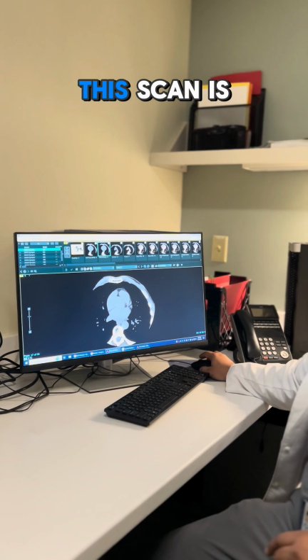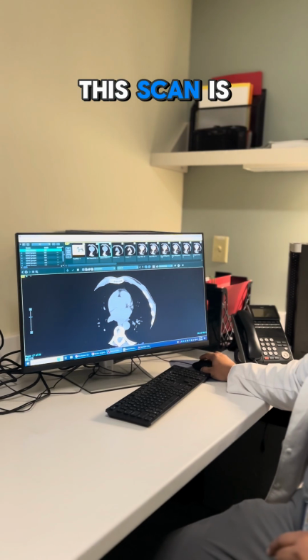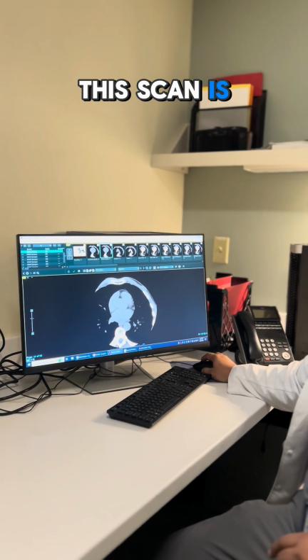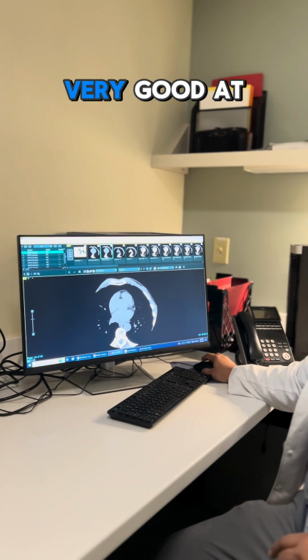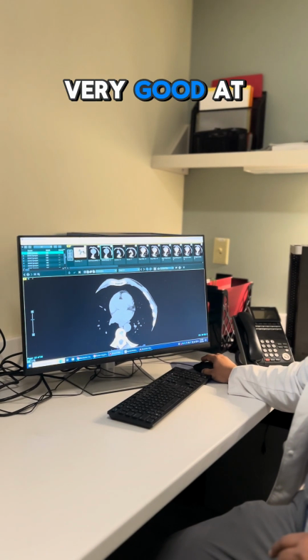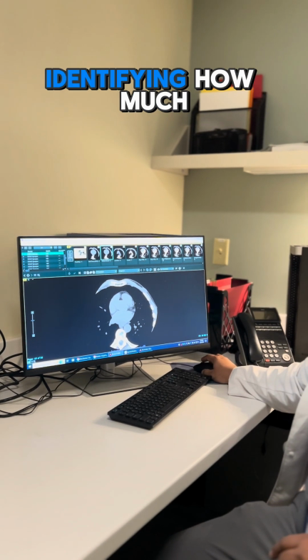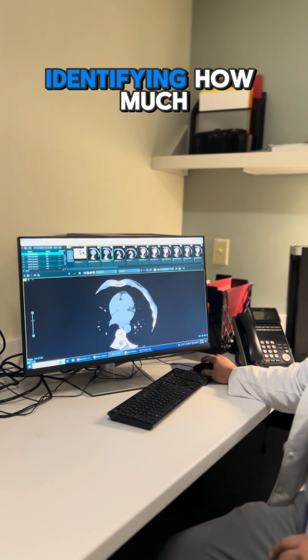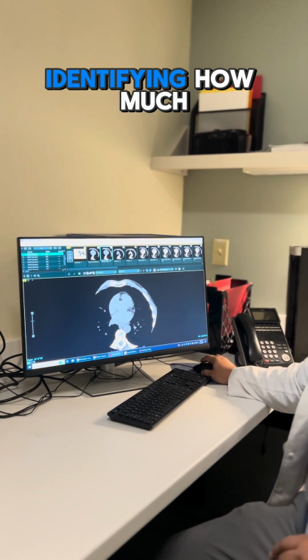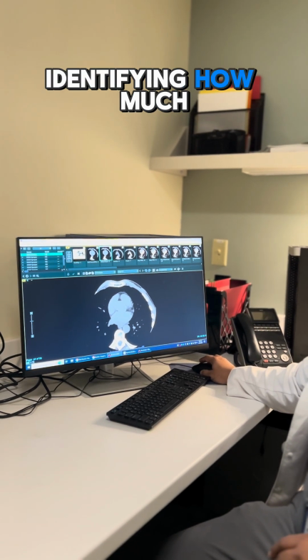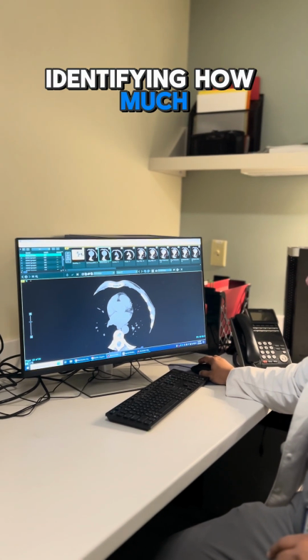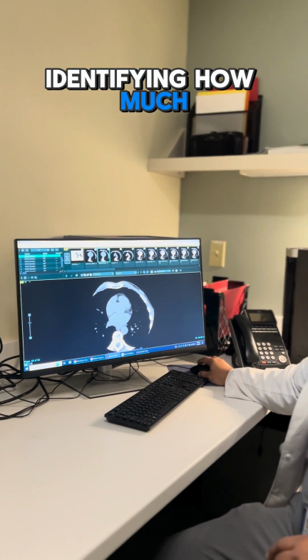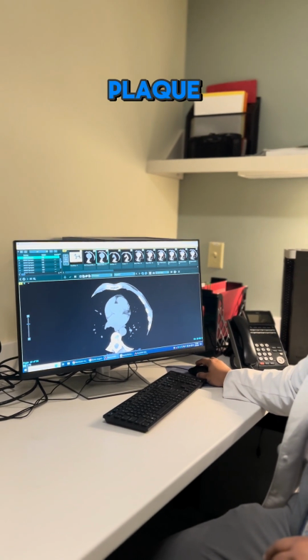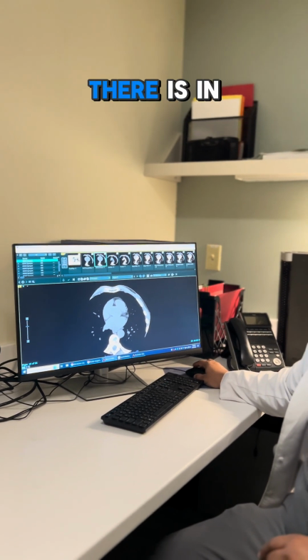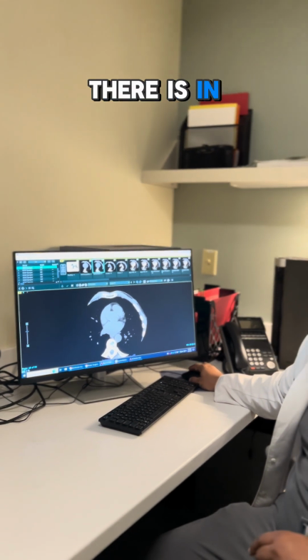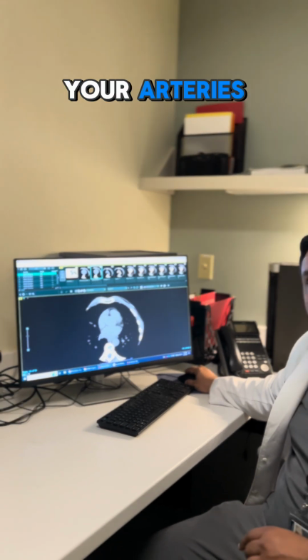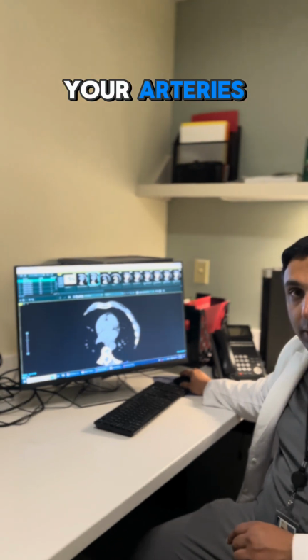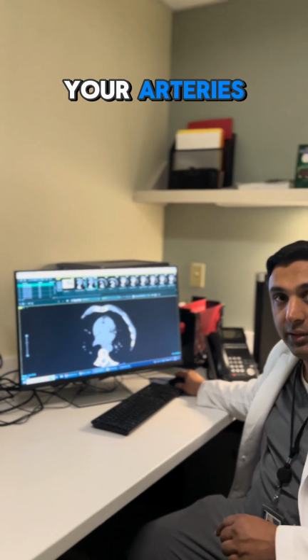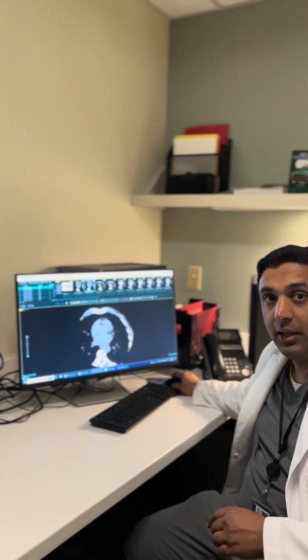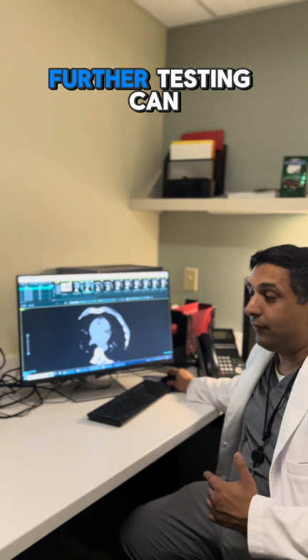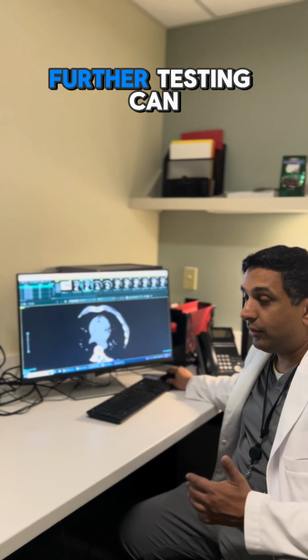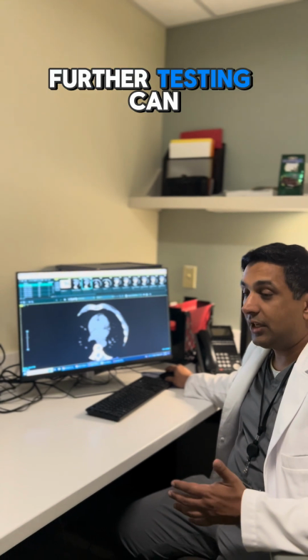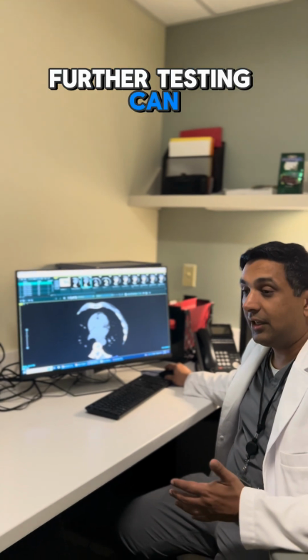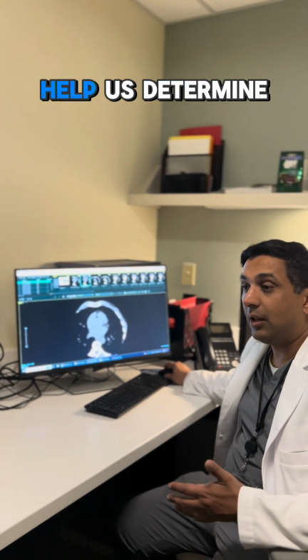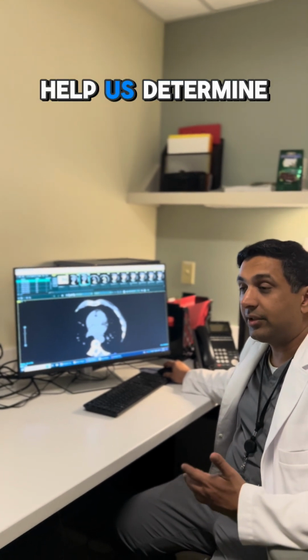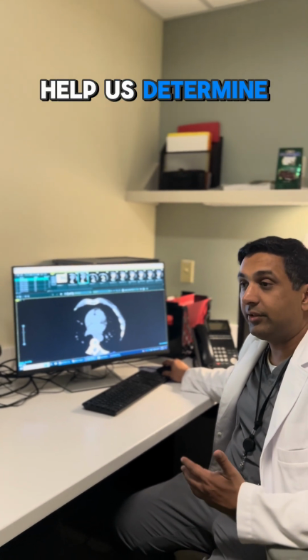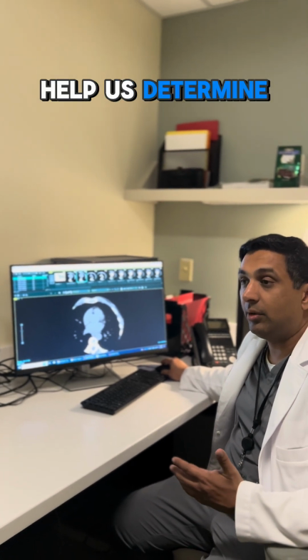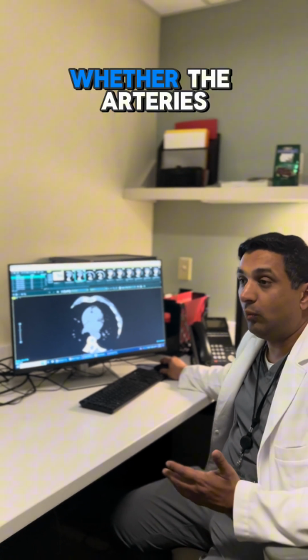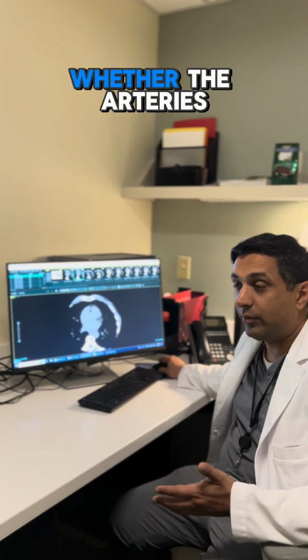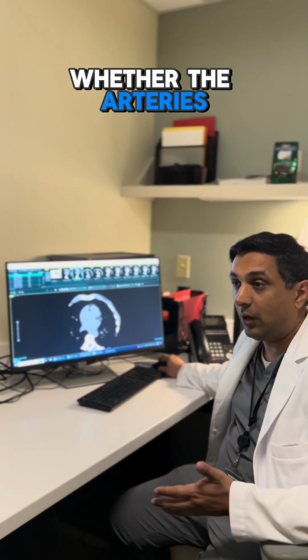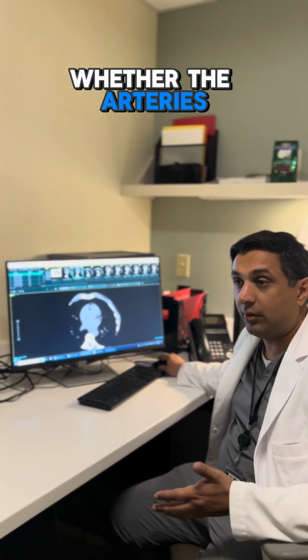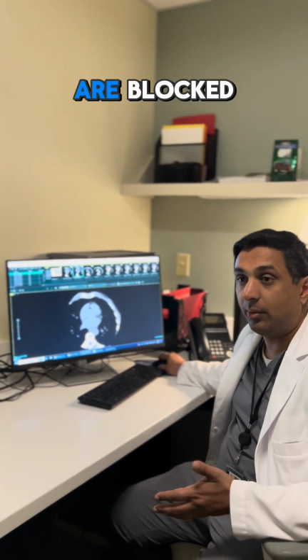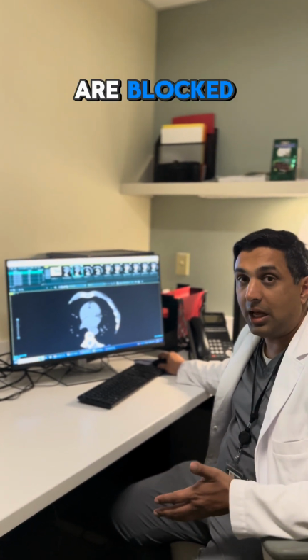This scan is very good at identifying how much plaque there is in your arteries, and further testing can help us determine whether the arteries are blocked.